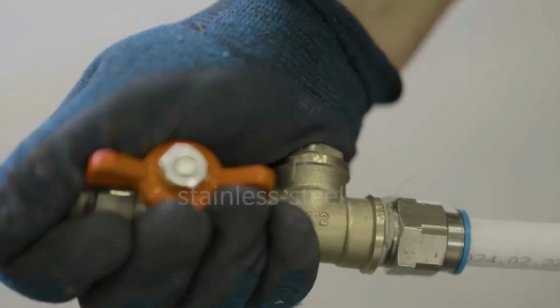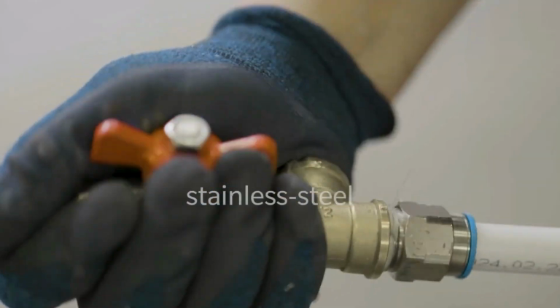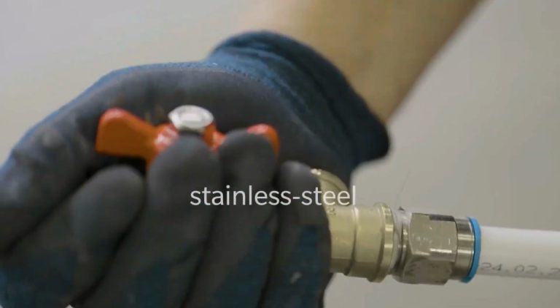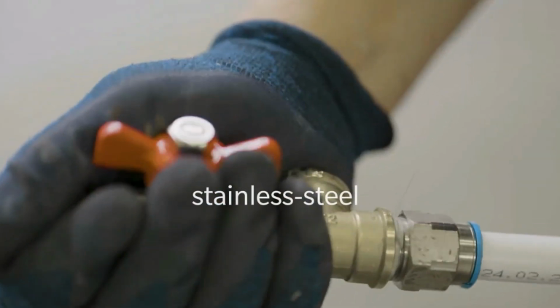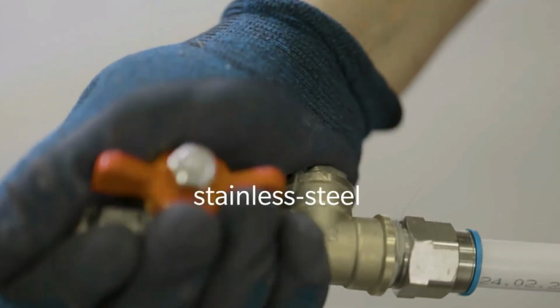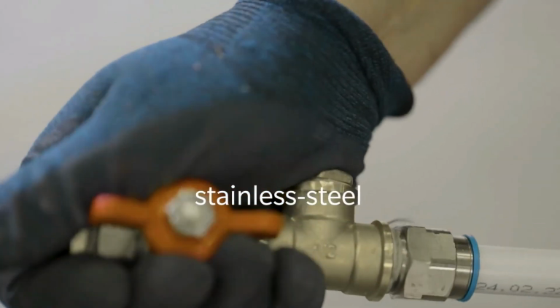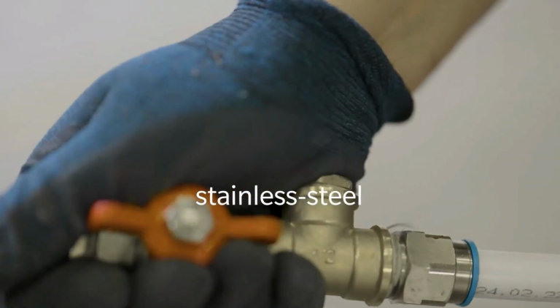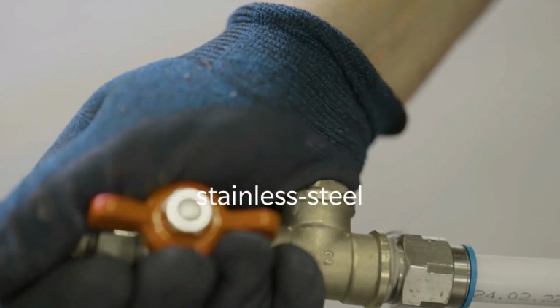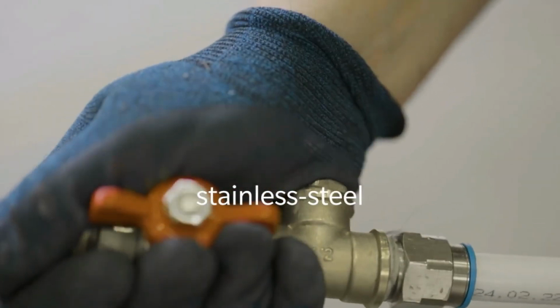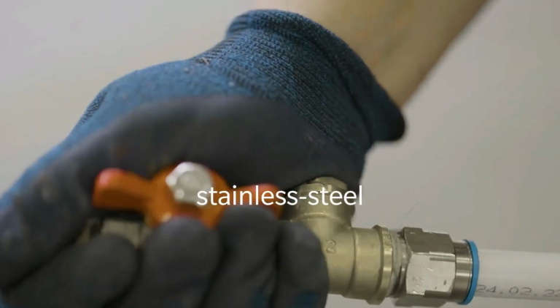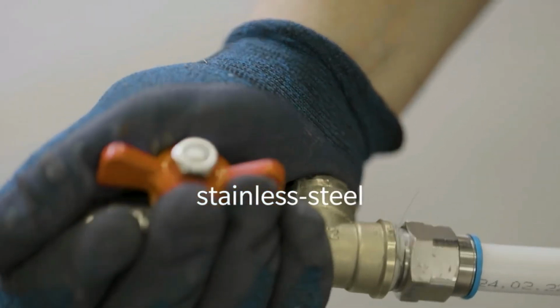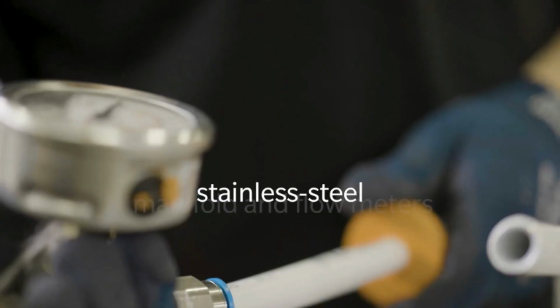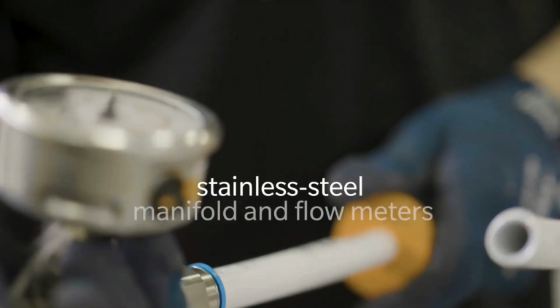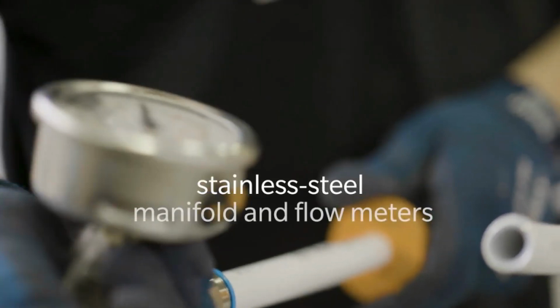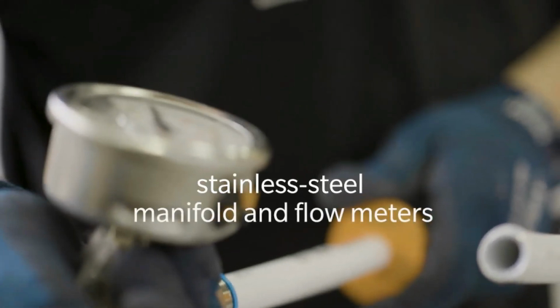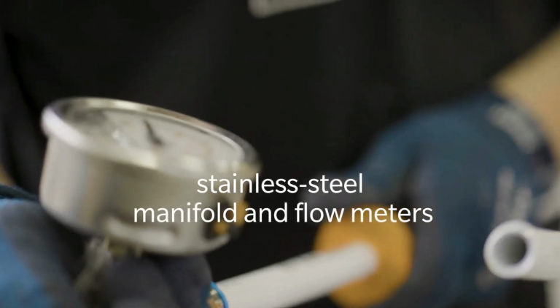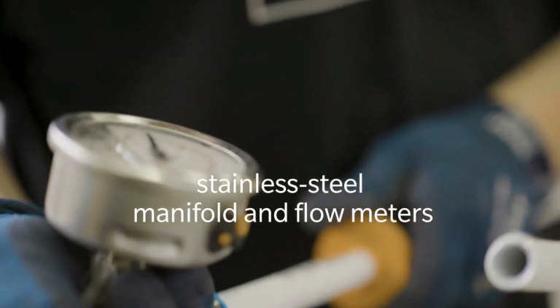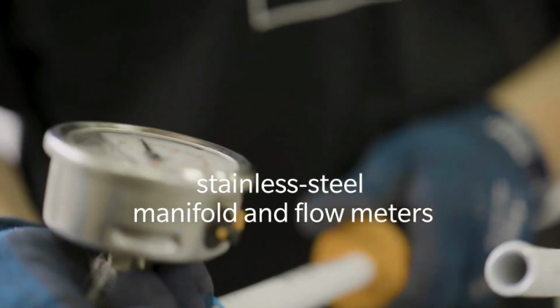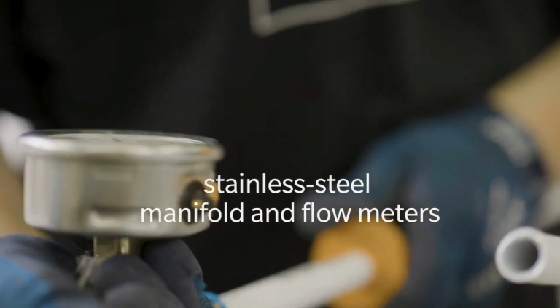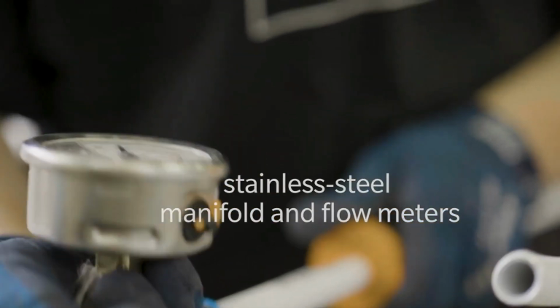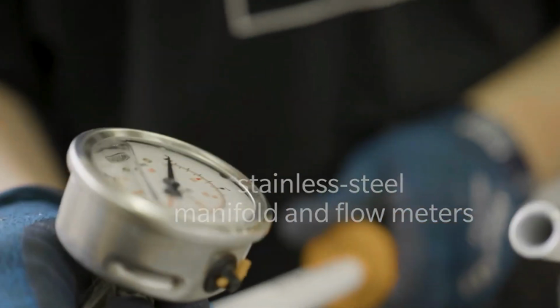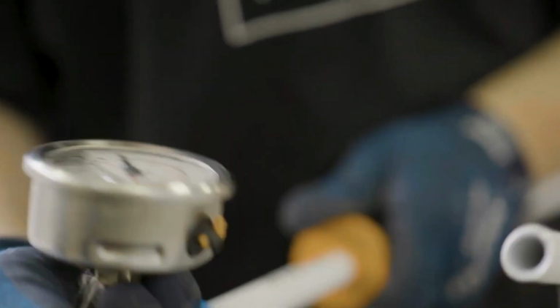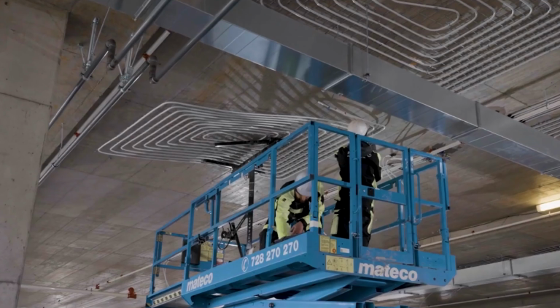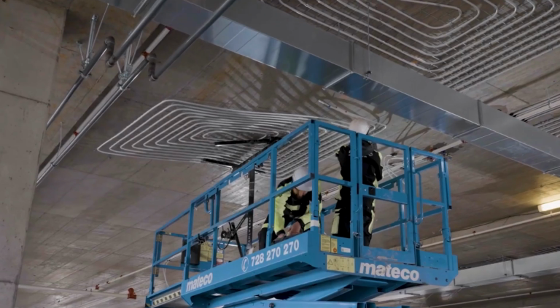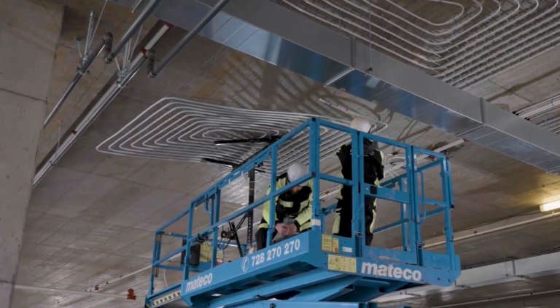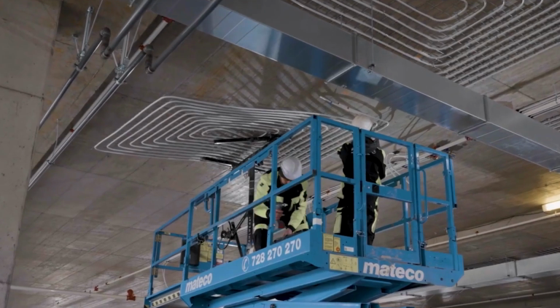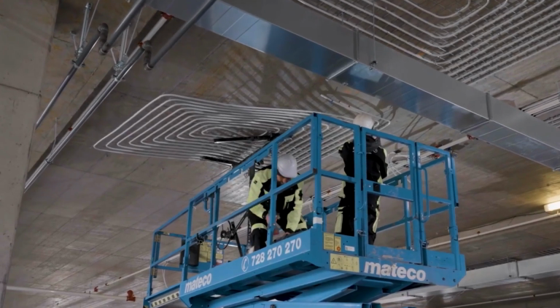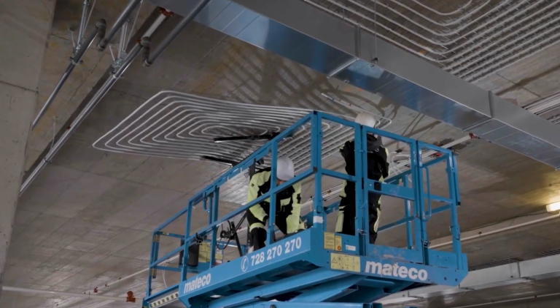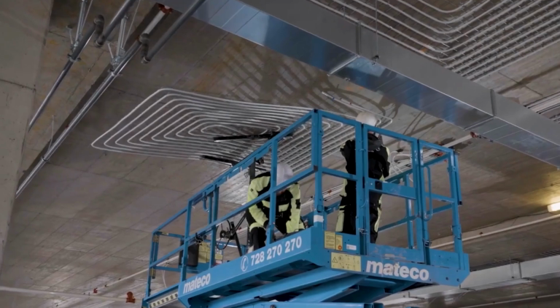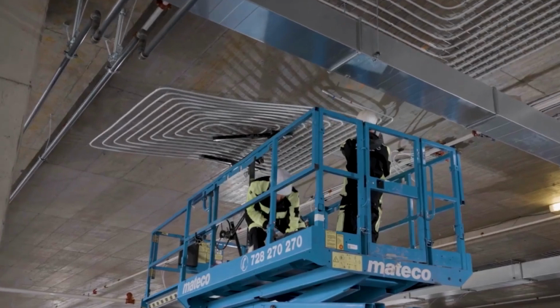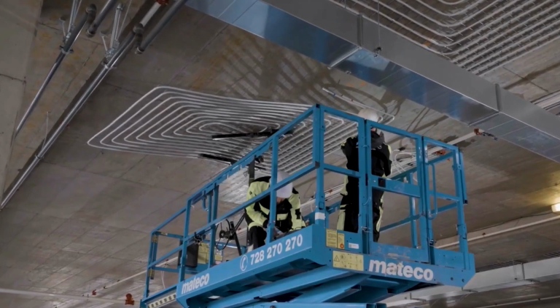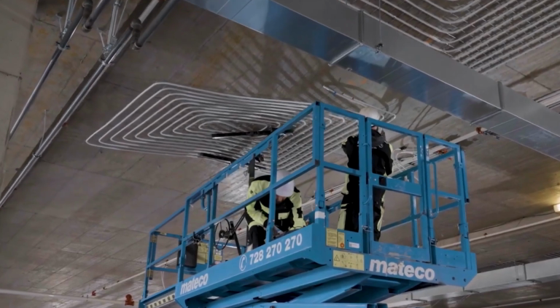These prefabricated systems are designed to last 50 years or more with minimal maintenance.